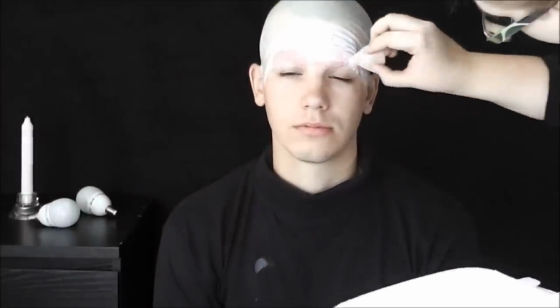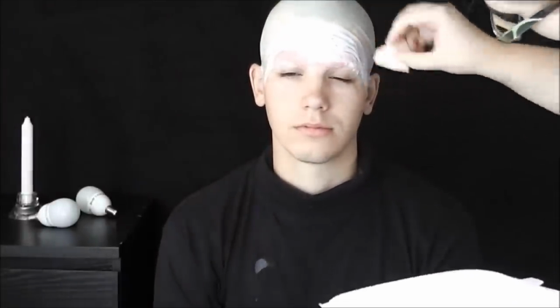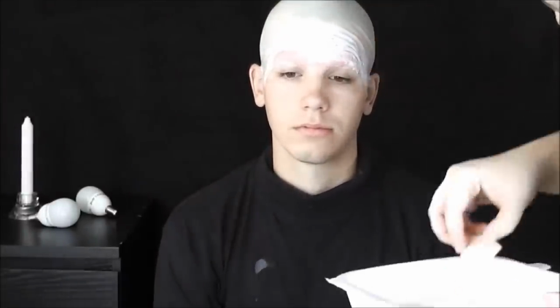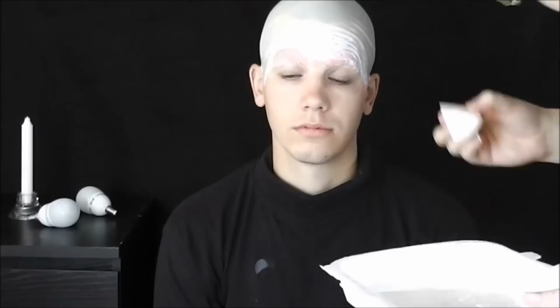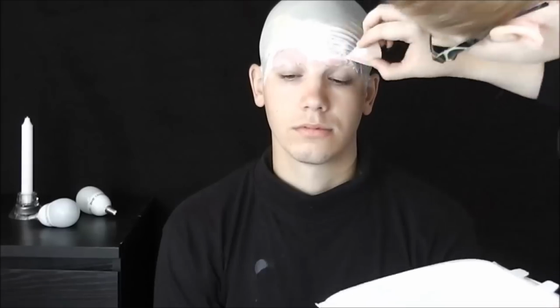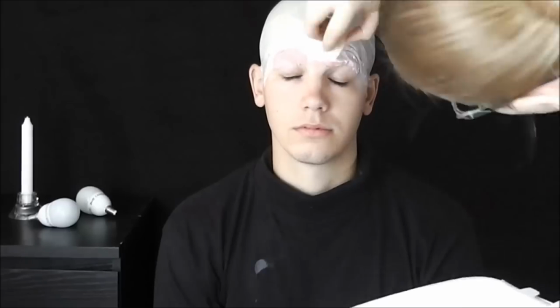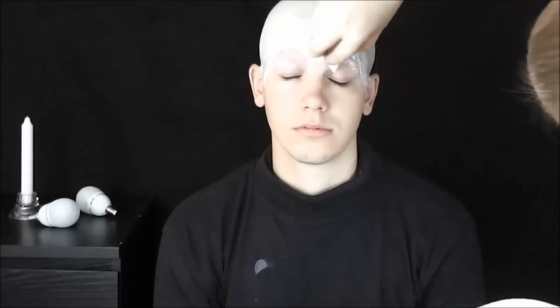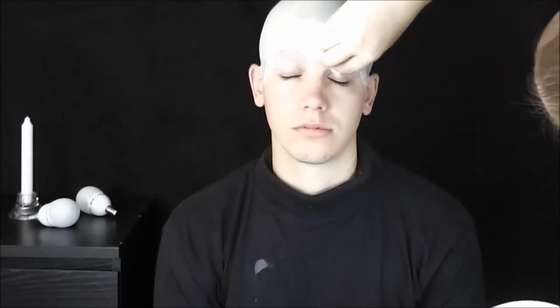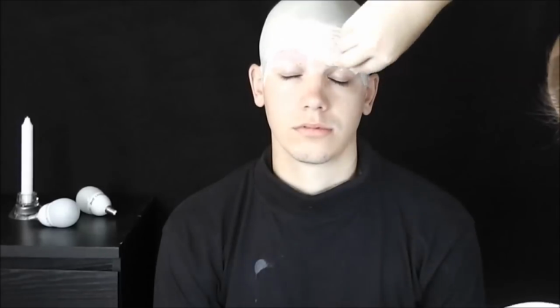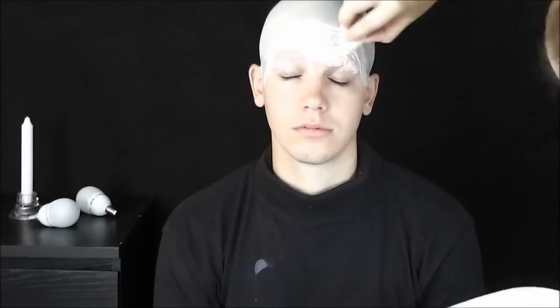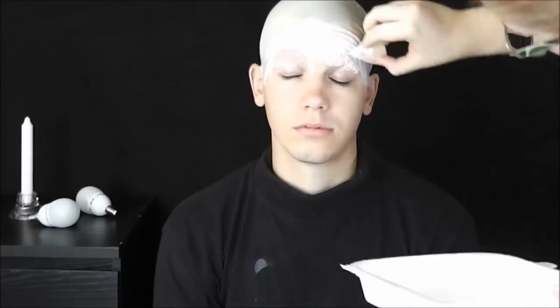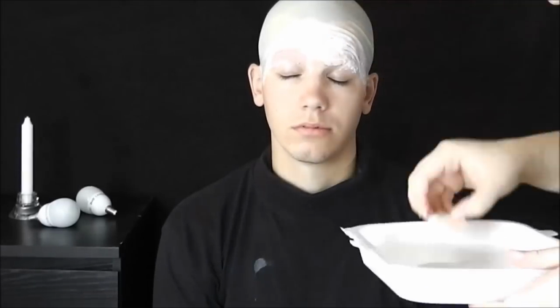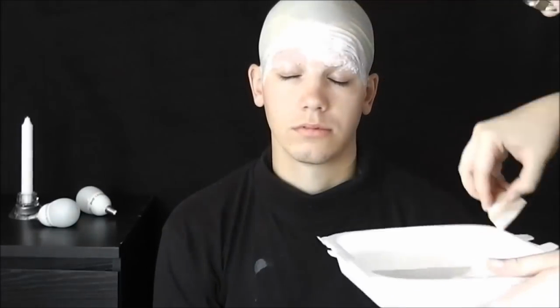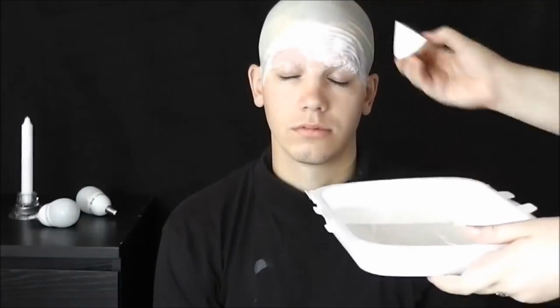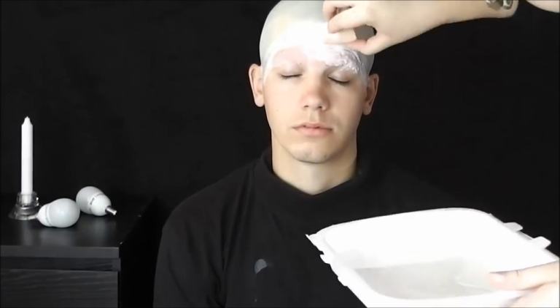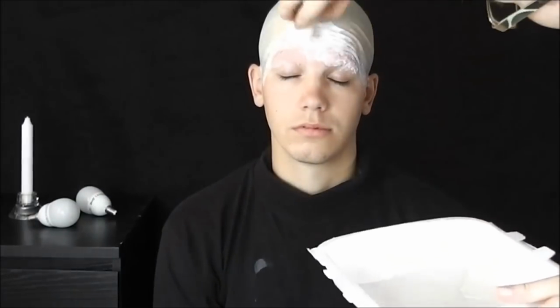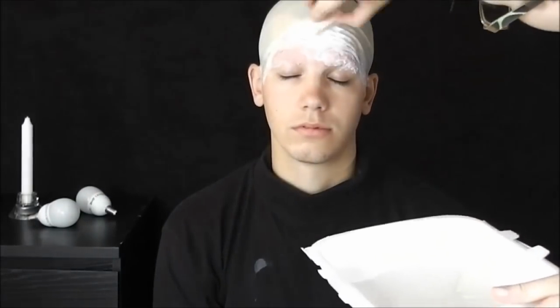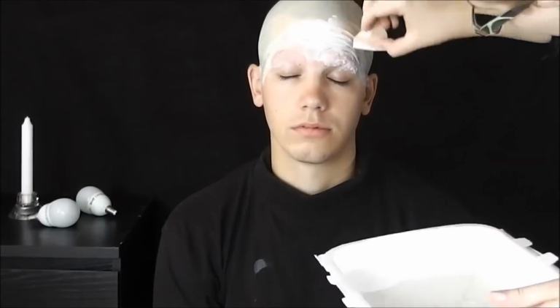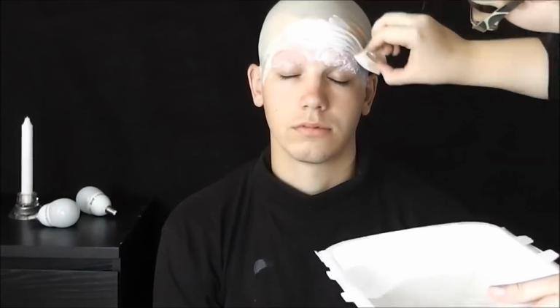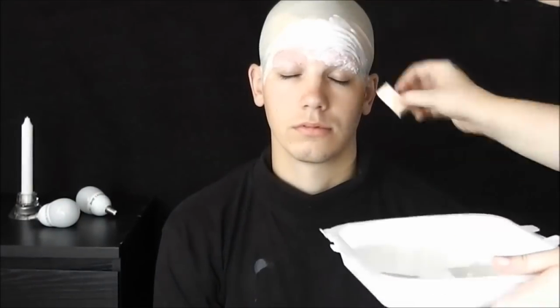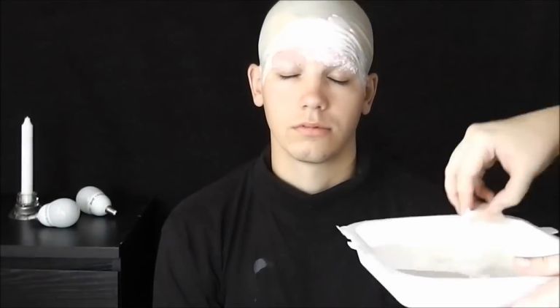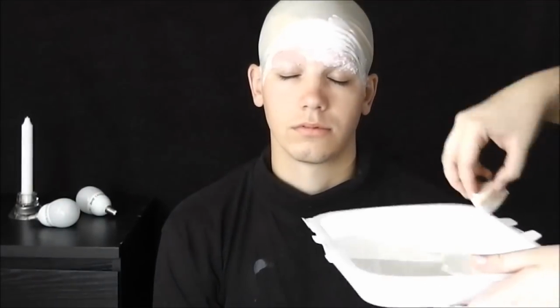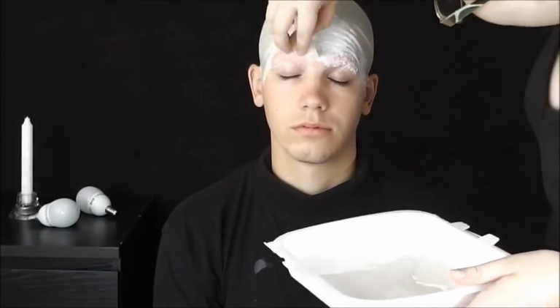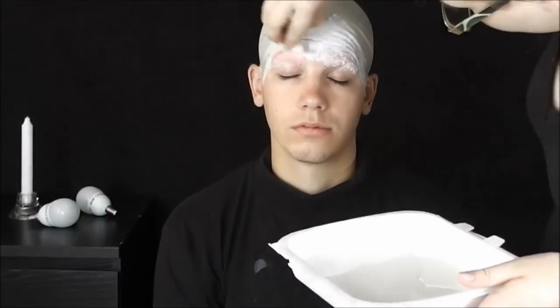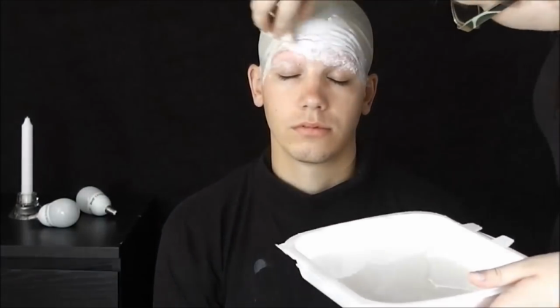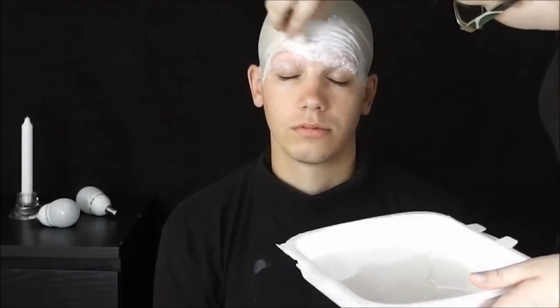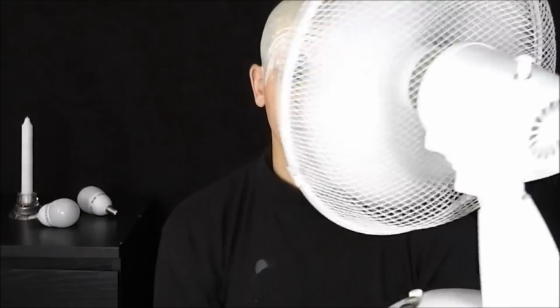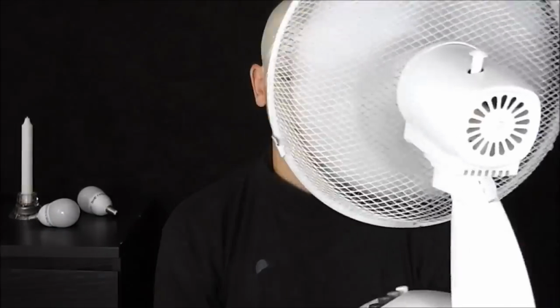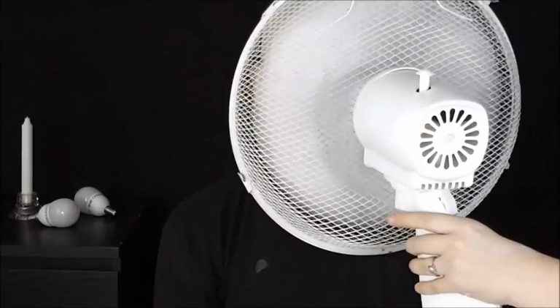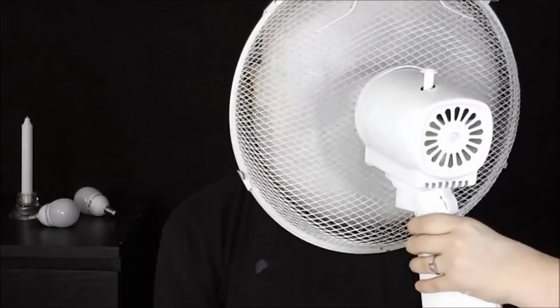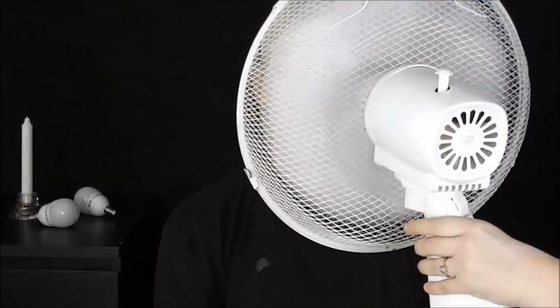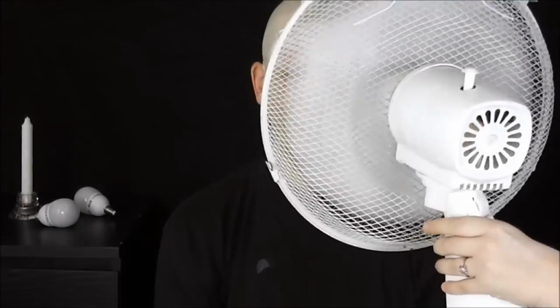Nakonec jsem dala ještě třetí vrstvu latexu. Tom měl trošku nakrčené čelo, aby to vytvořilo trochu vrásek. A sušíme.